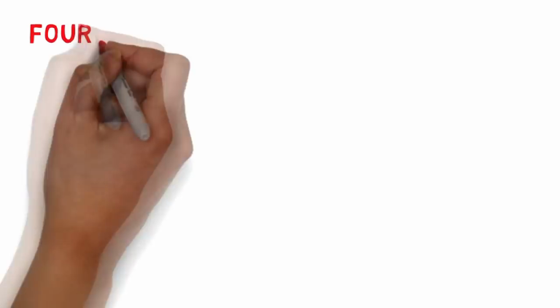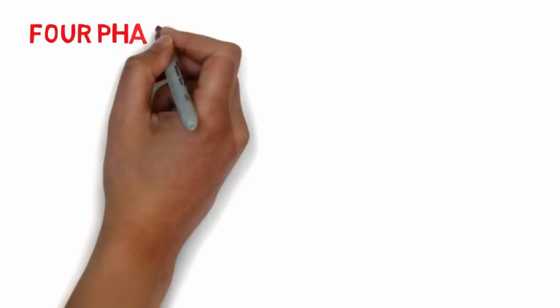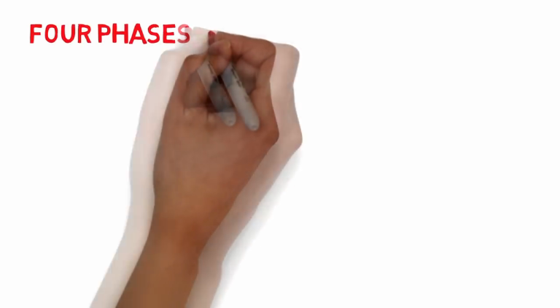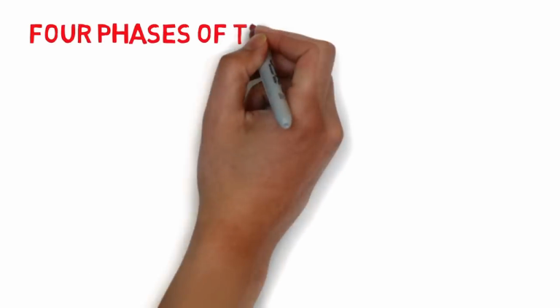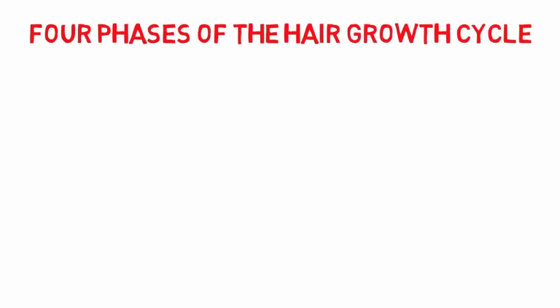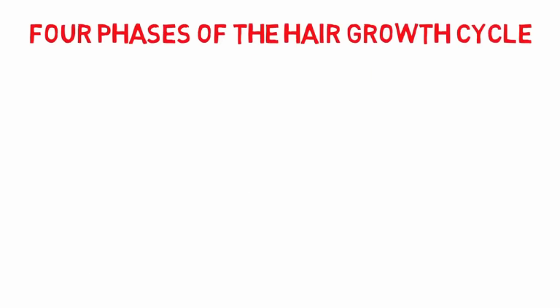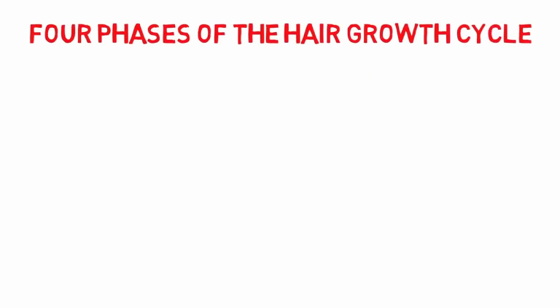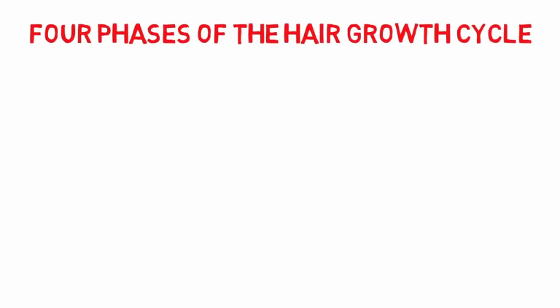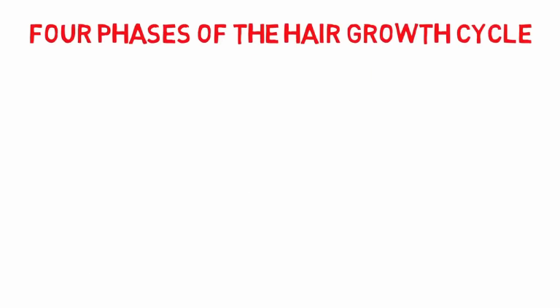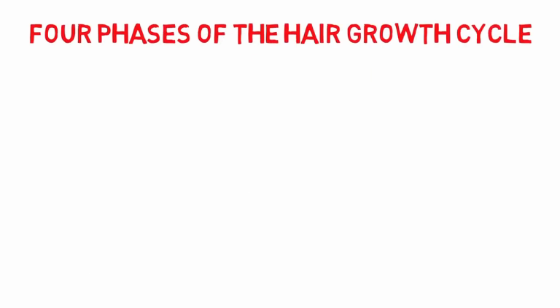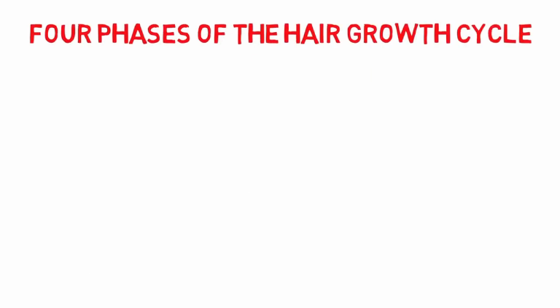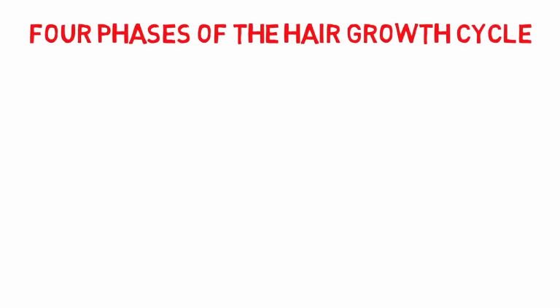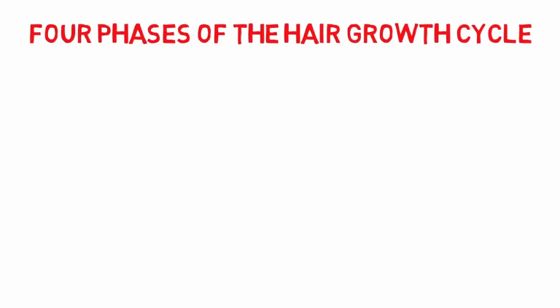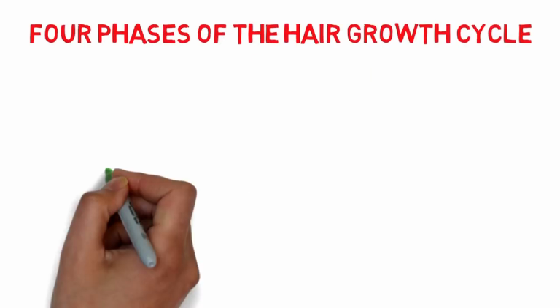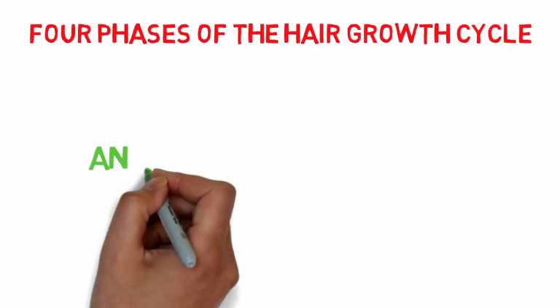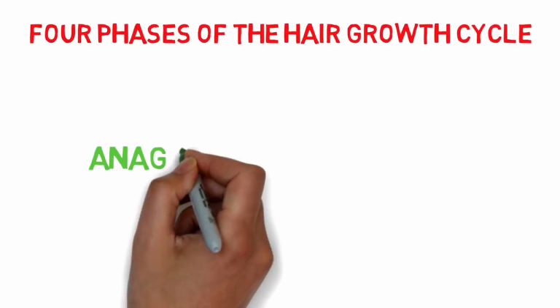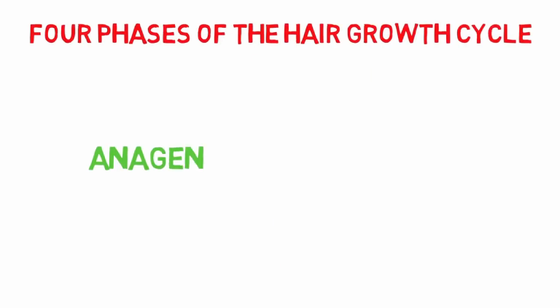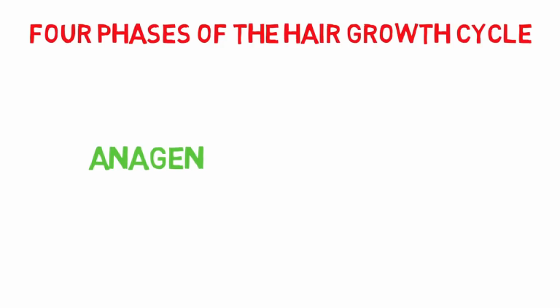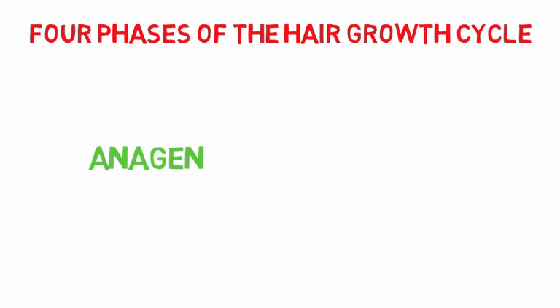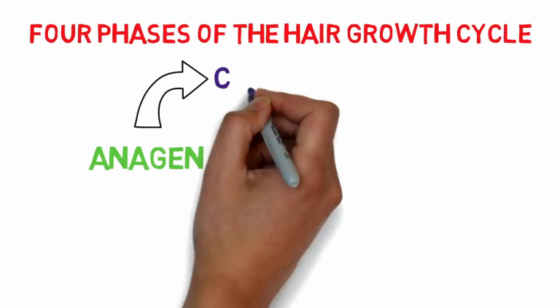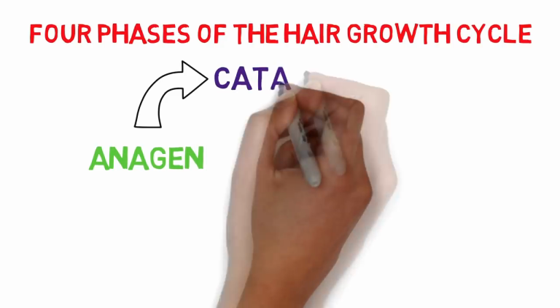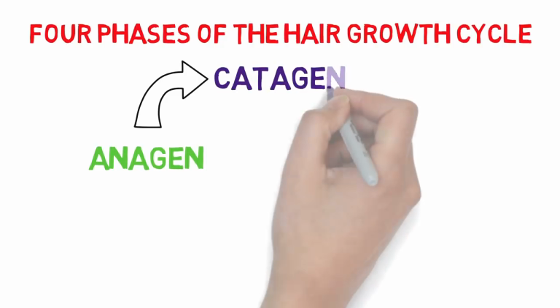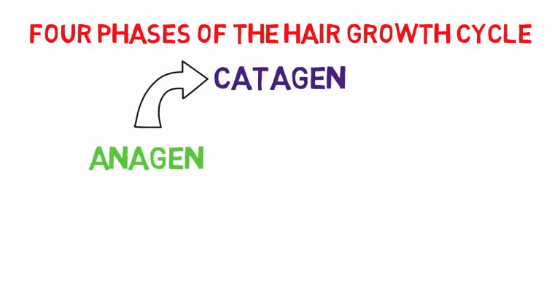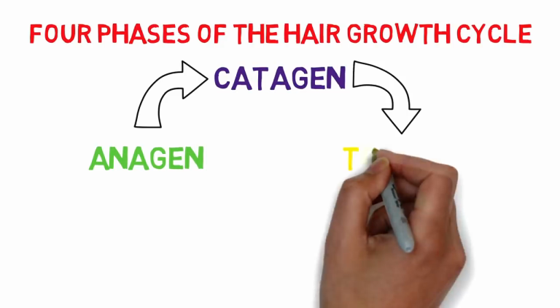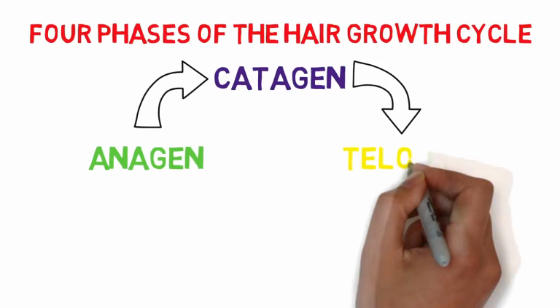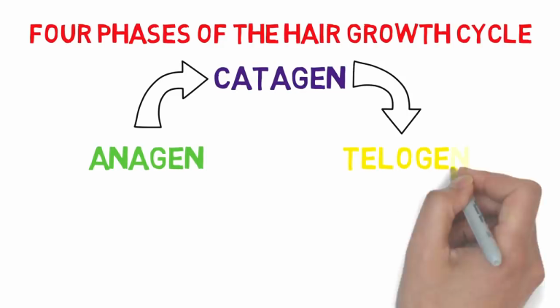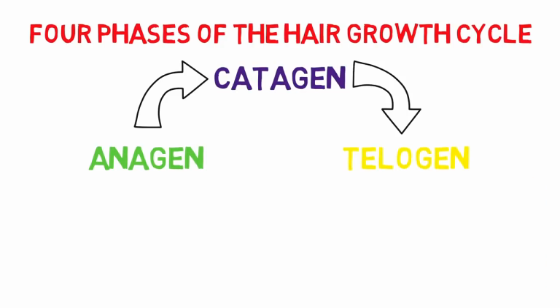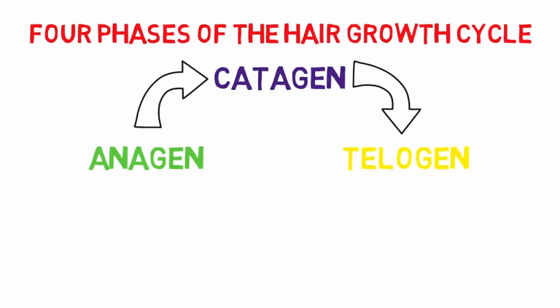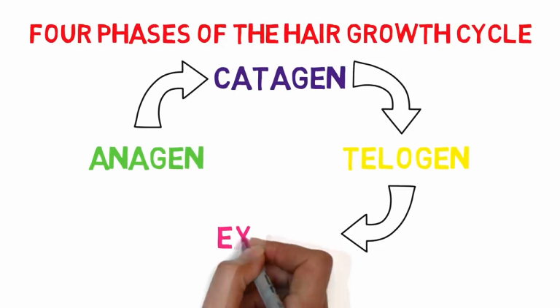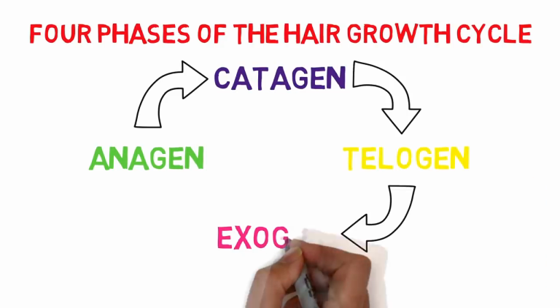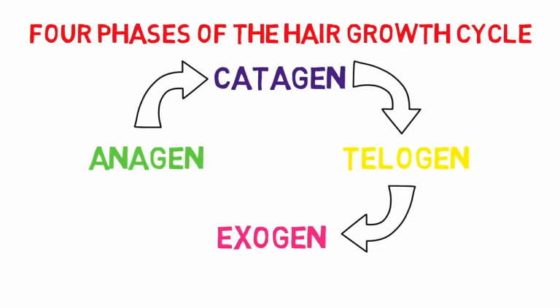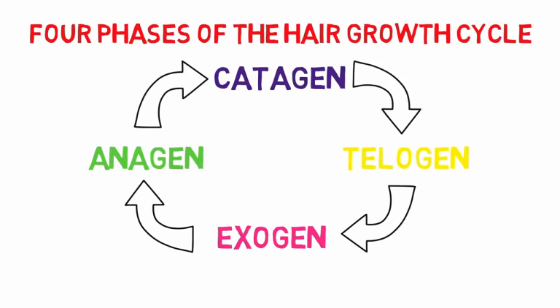In the hair growth cycle, there are four phases: anagen, catagen, telogen and exogen.